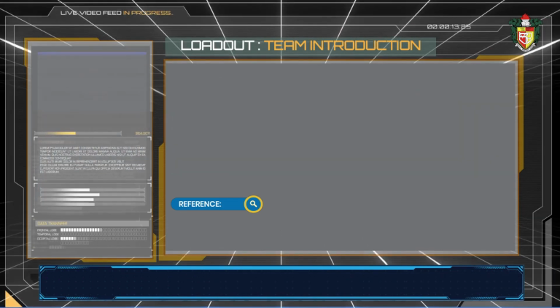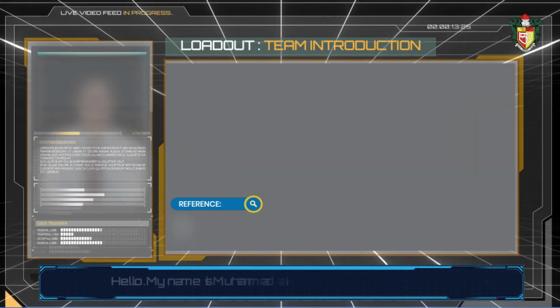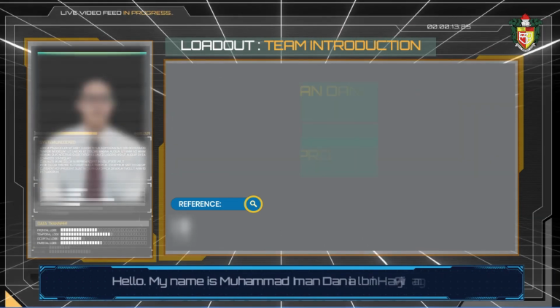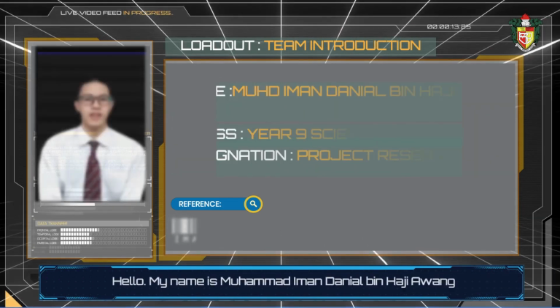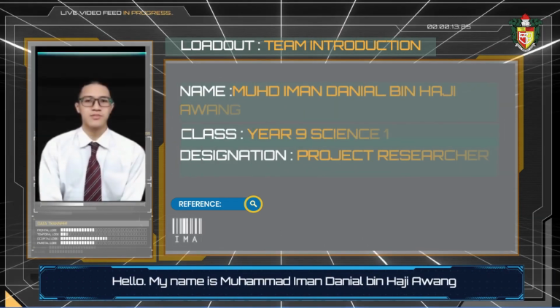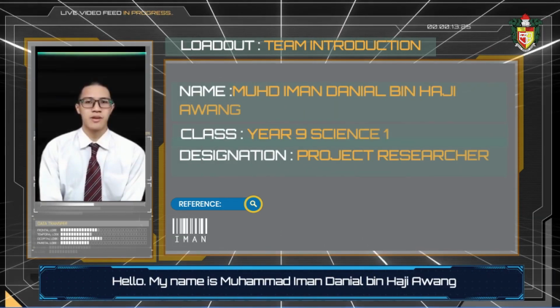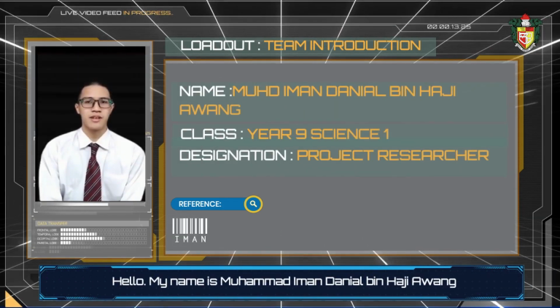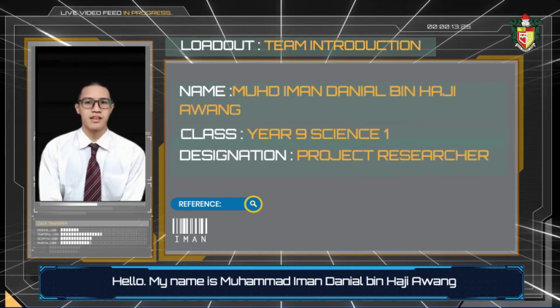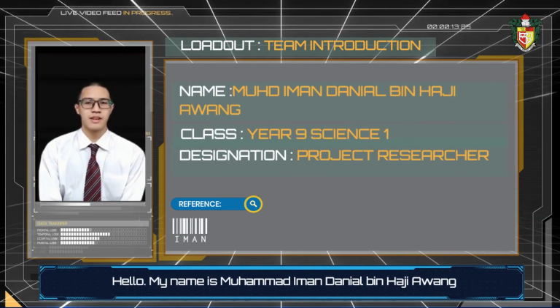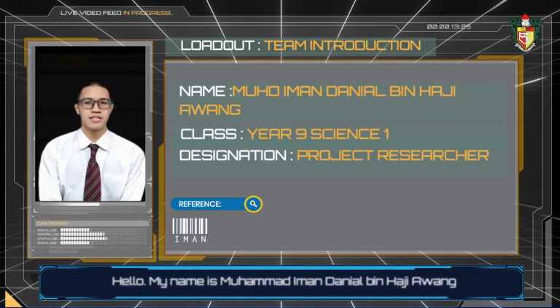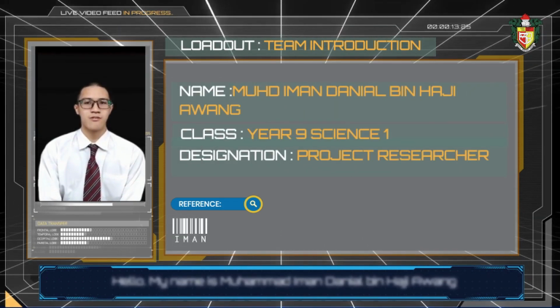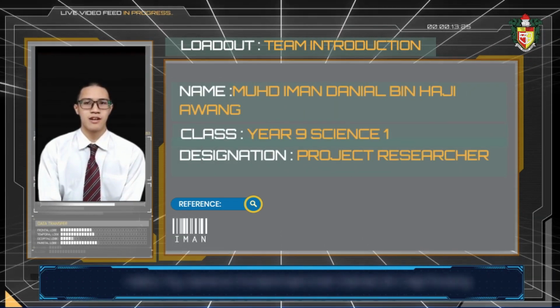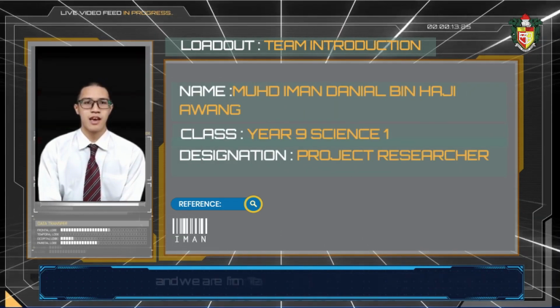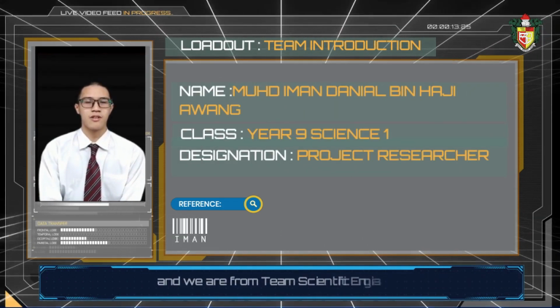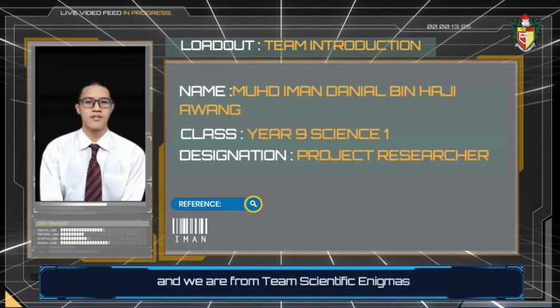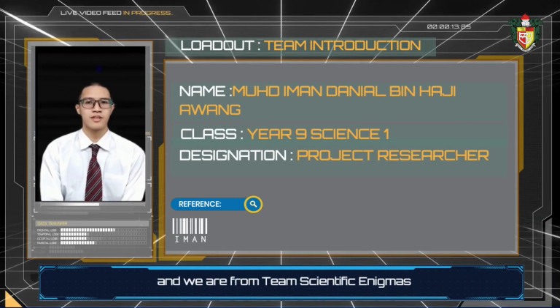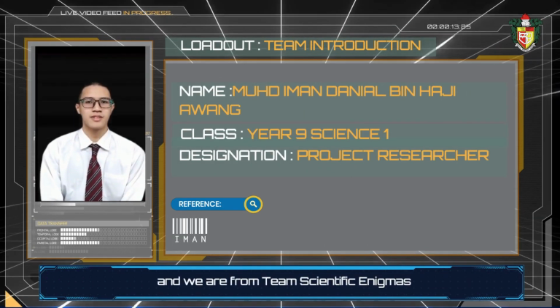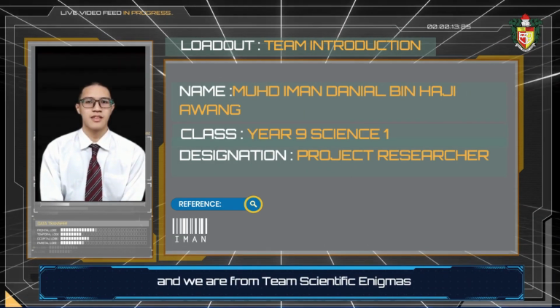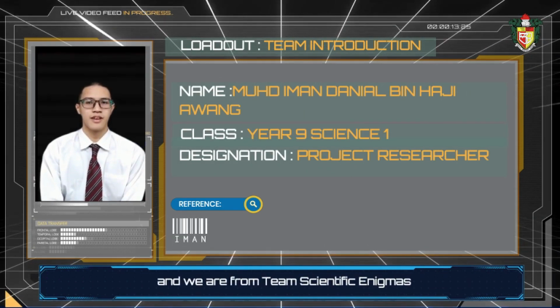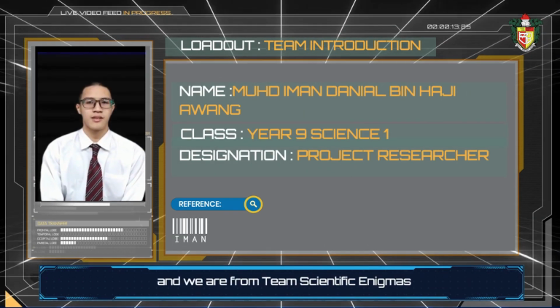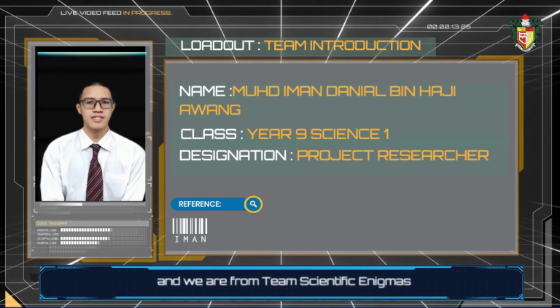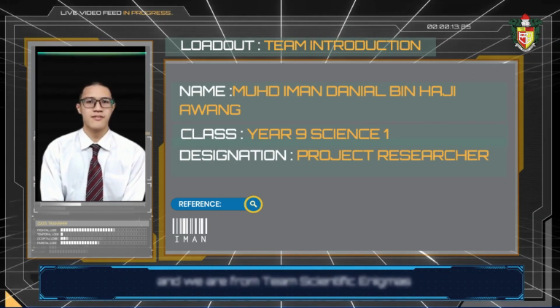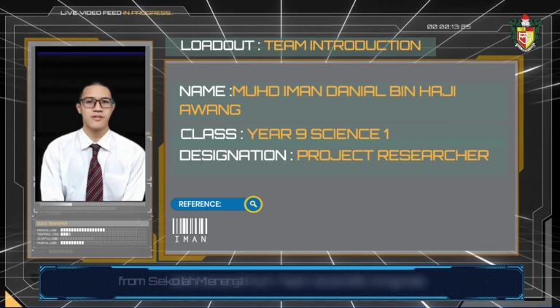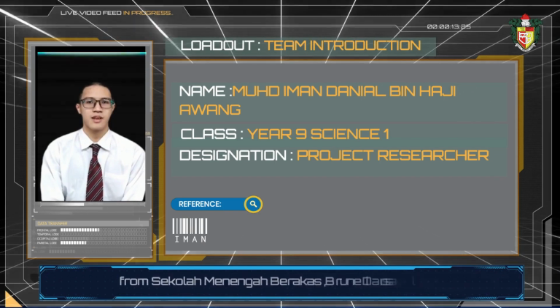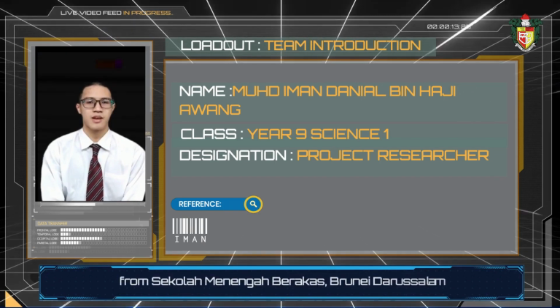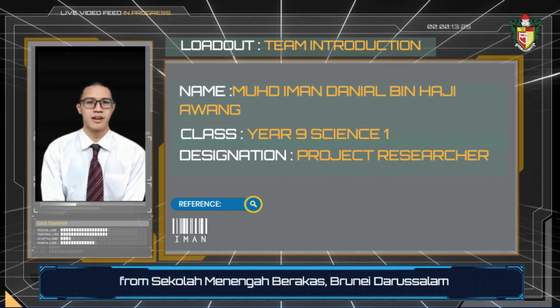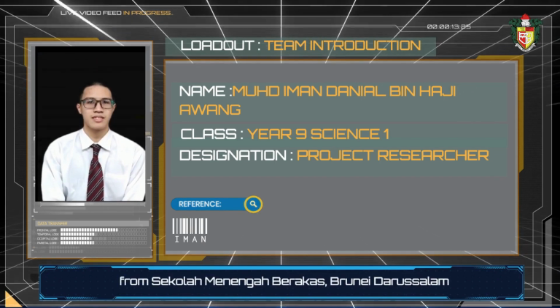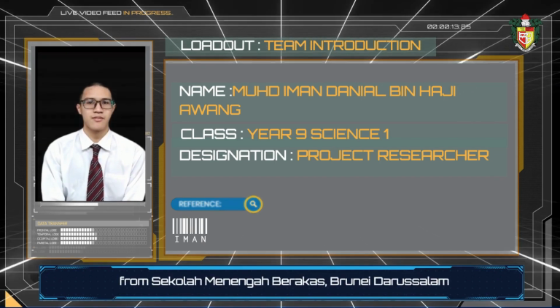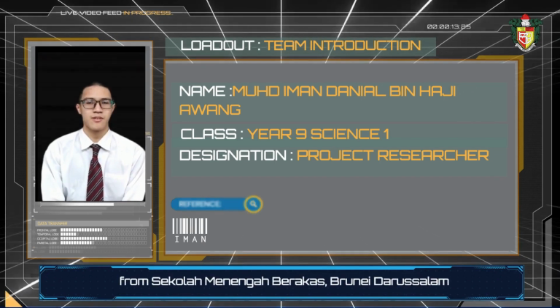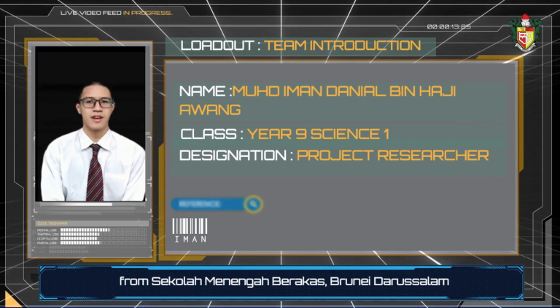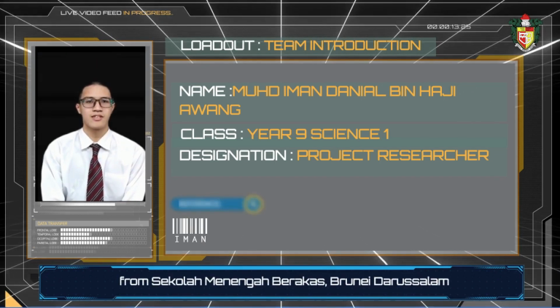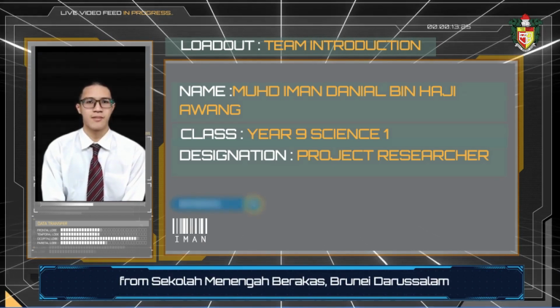Hello, my name is Muhammad Iman Daniel bin Awa, and we are from Team Scientific Enigmas, from Sperna Brakas and from Rai Dalsalam.